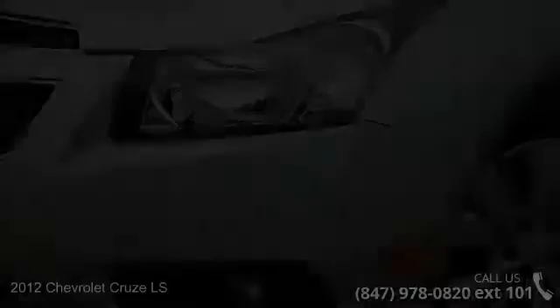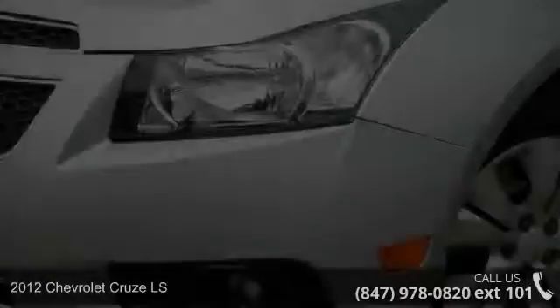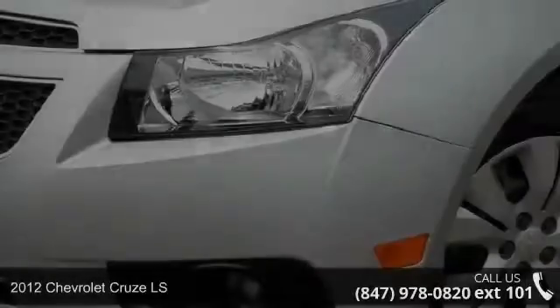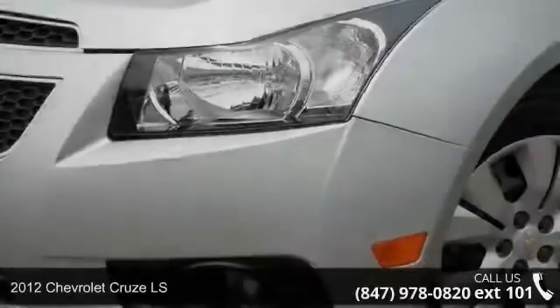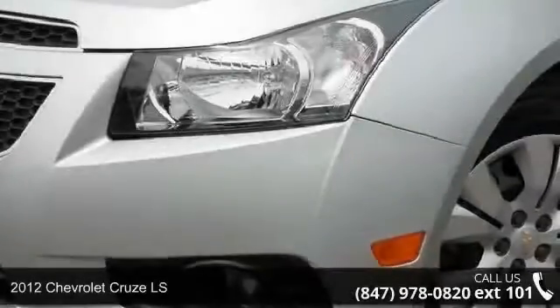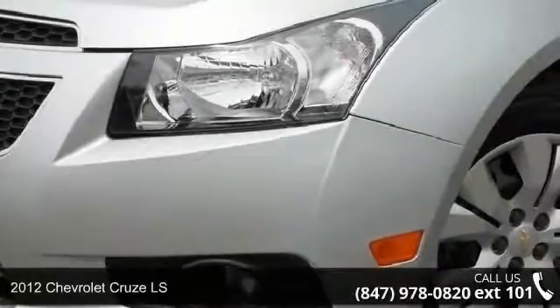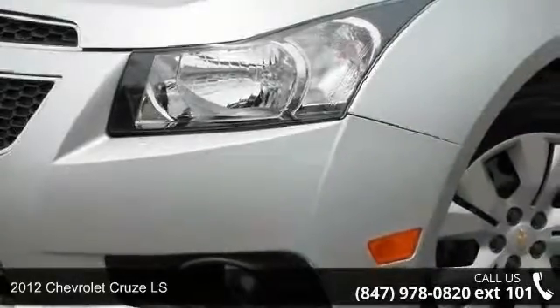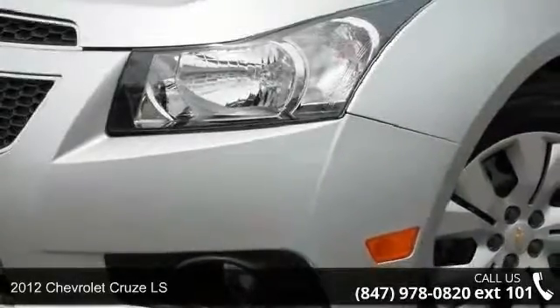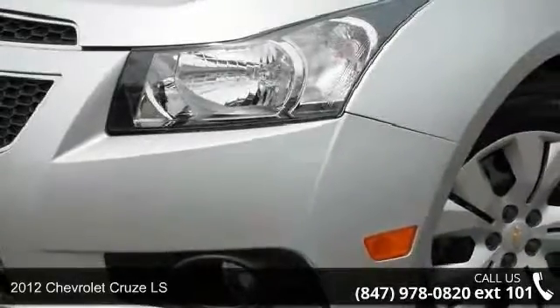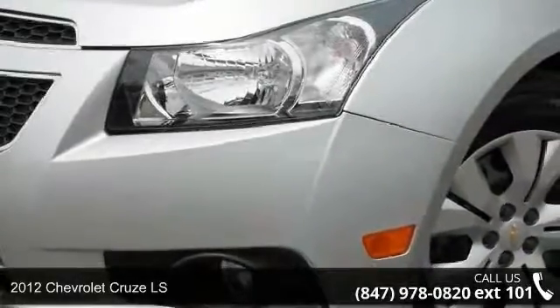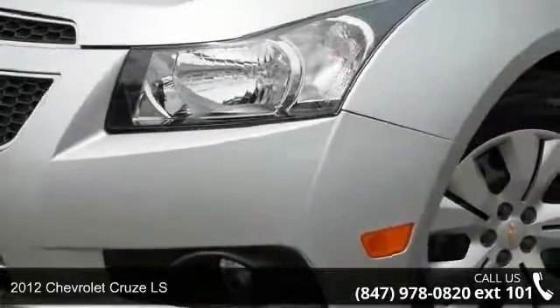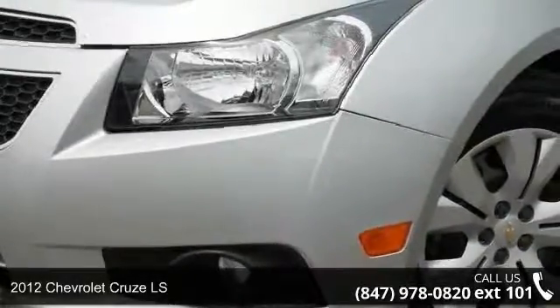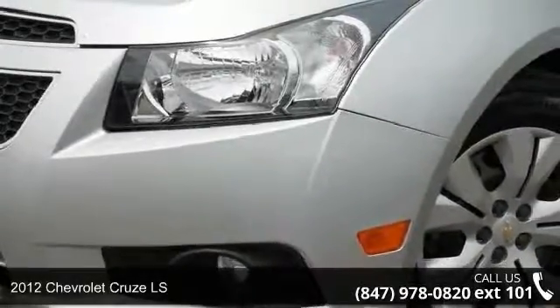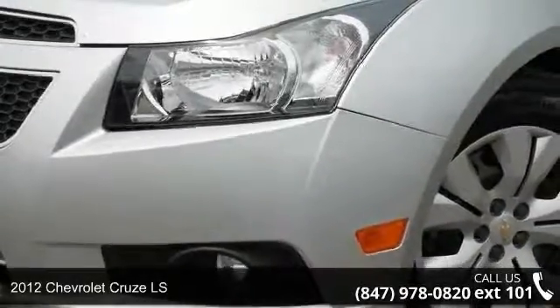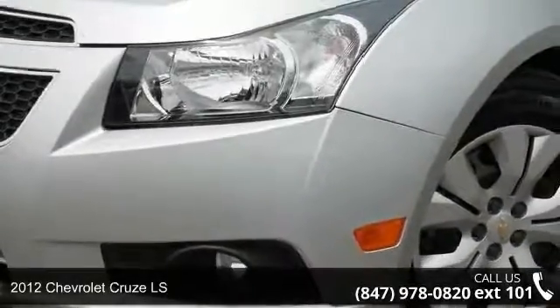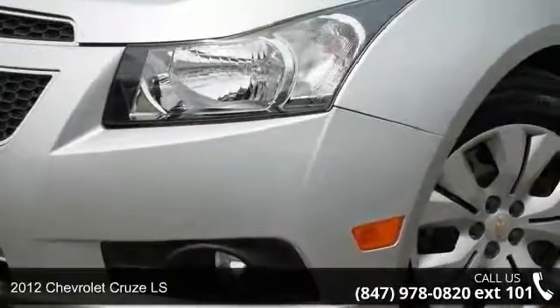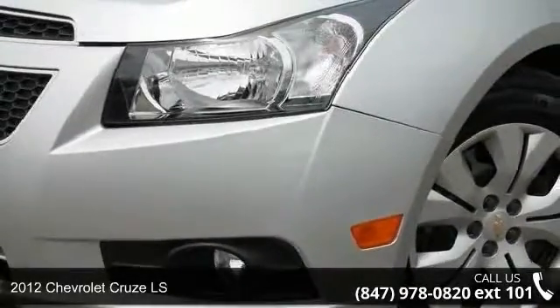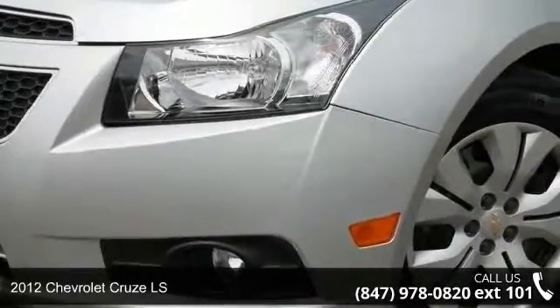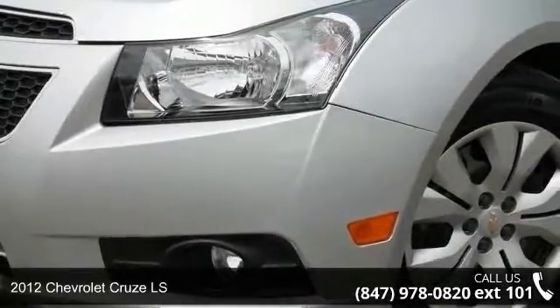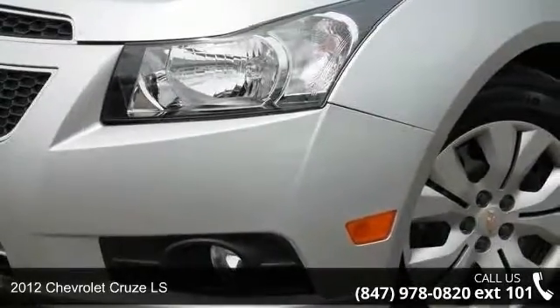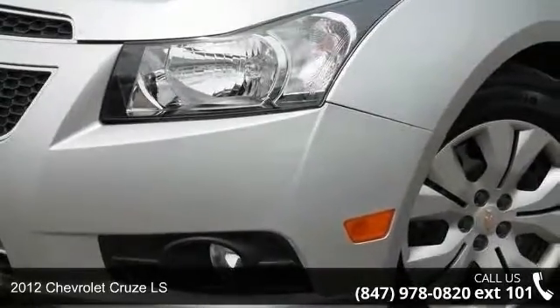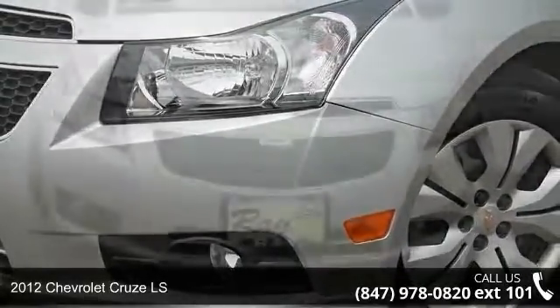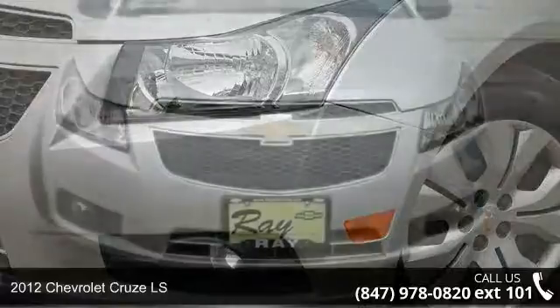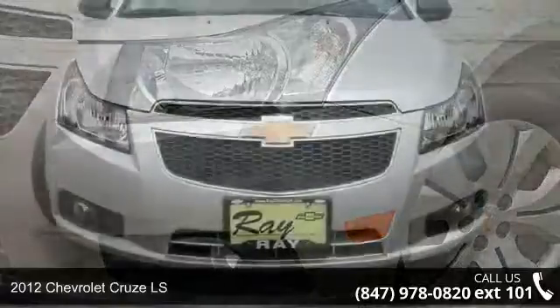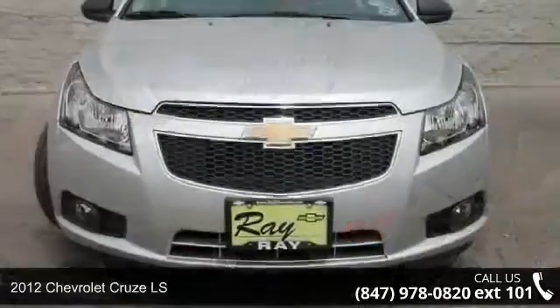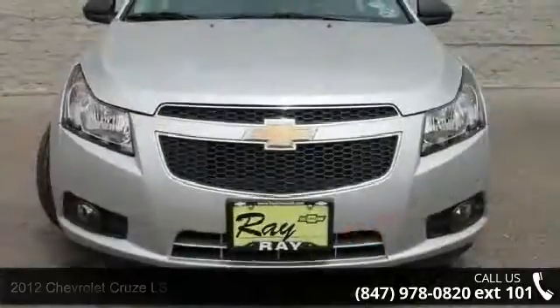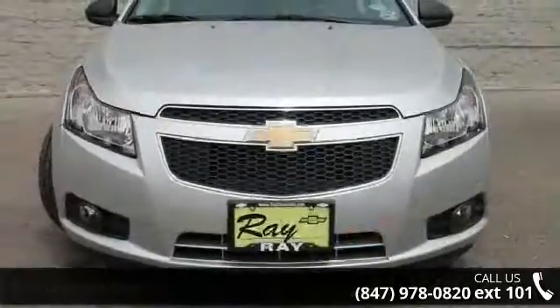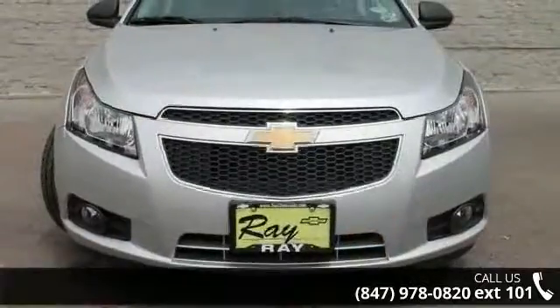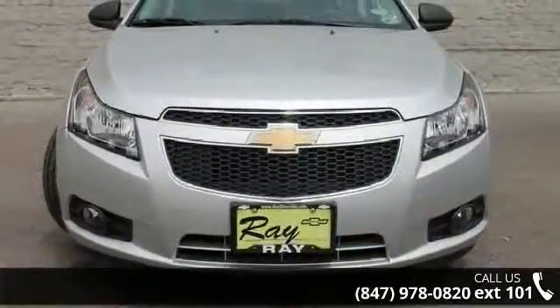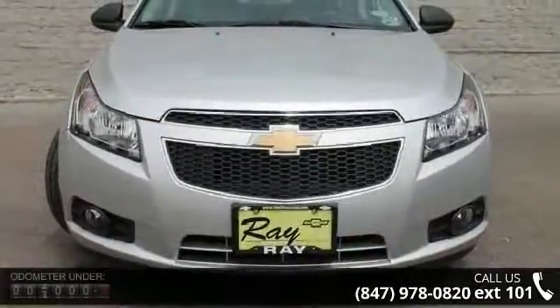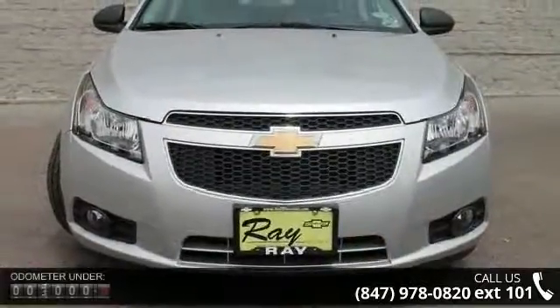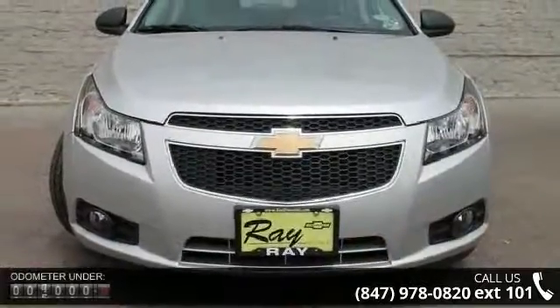Presenting the 2012 Chevrolet Cruze LS. If you are looking for an automobile with great features, look no further.